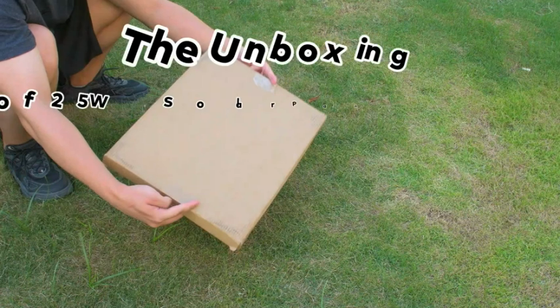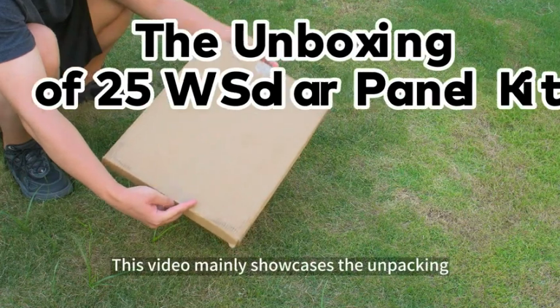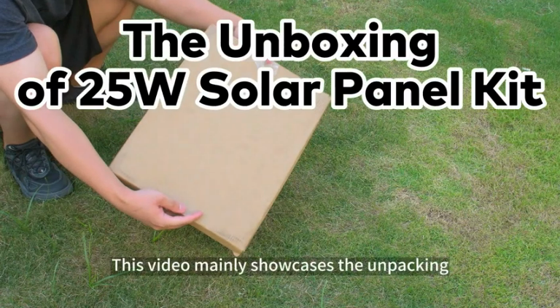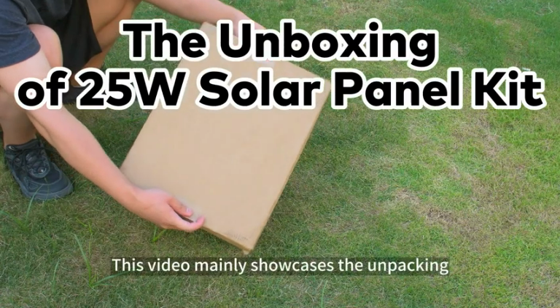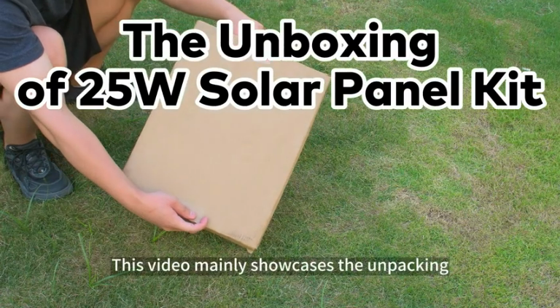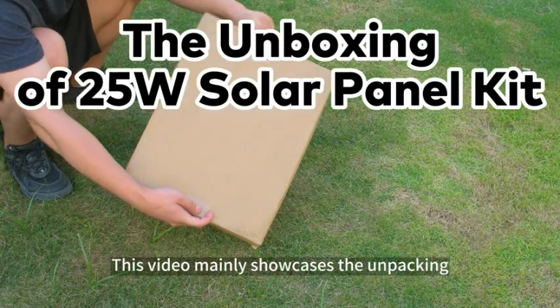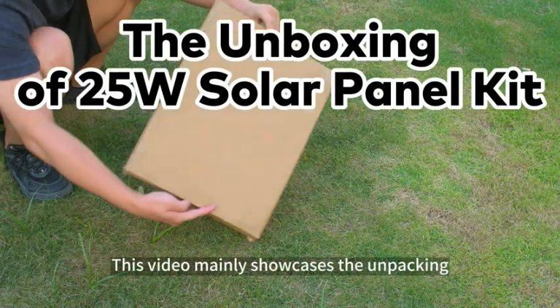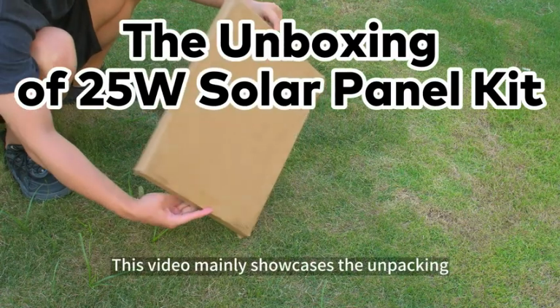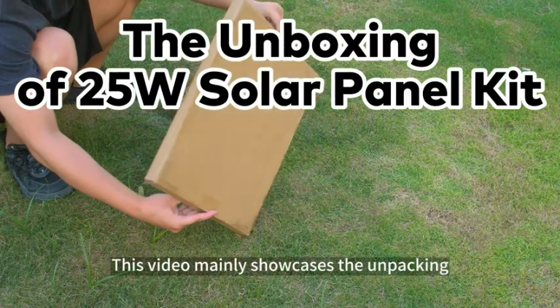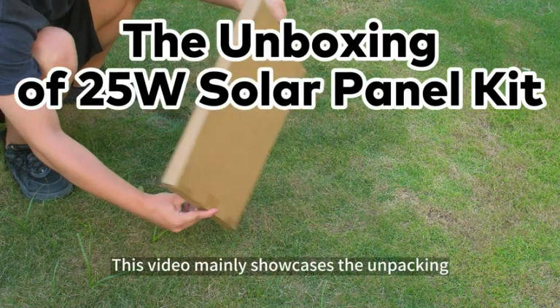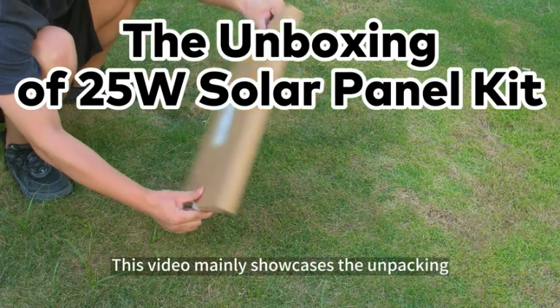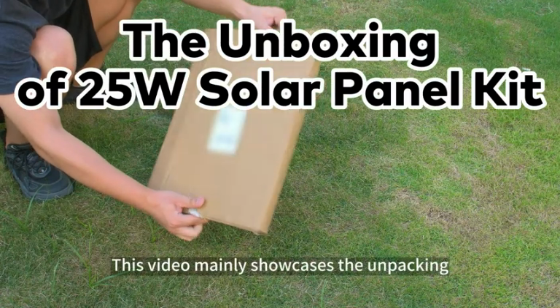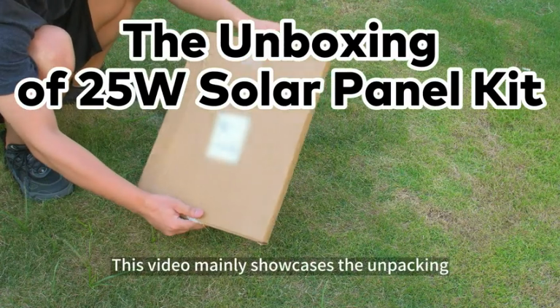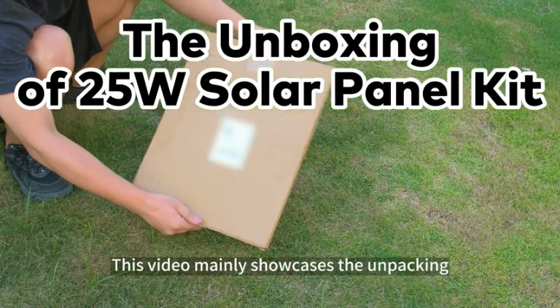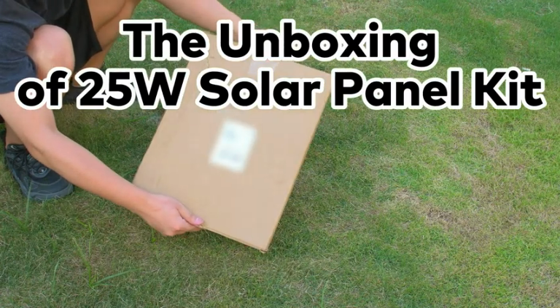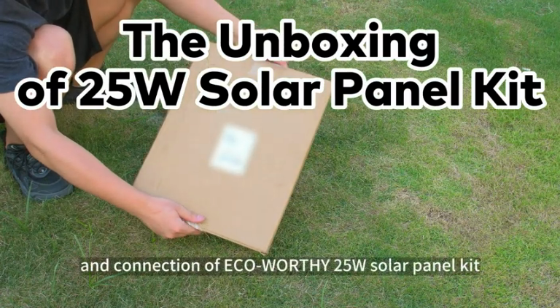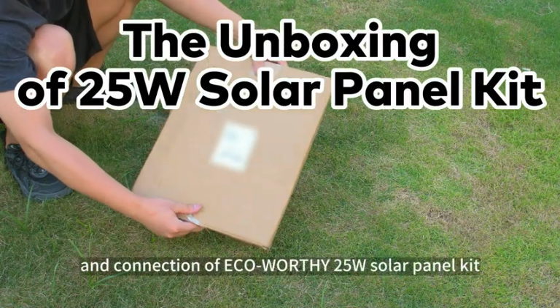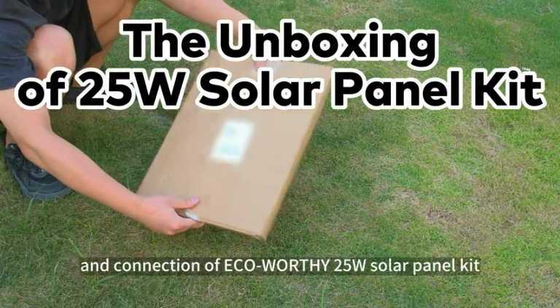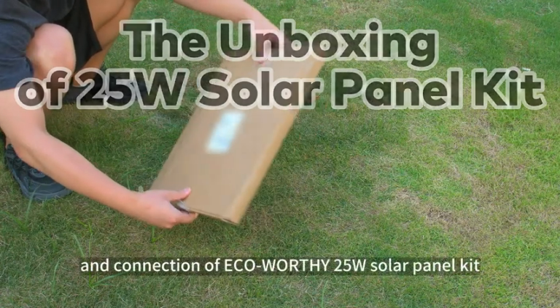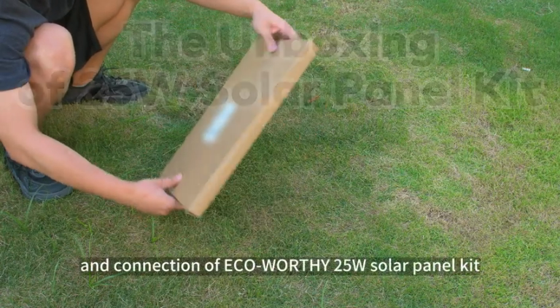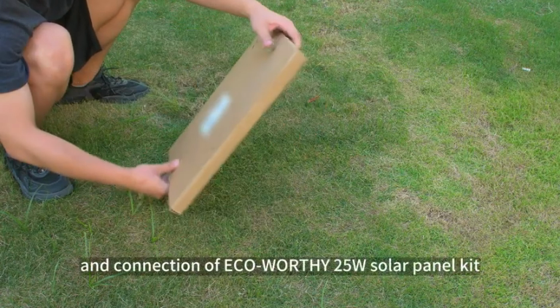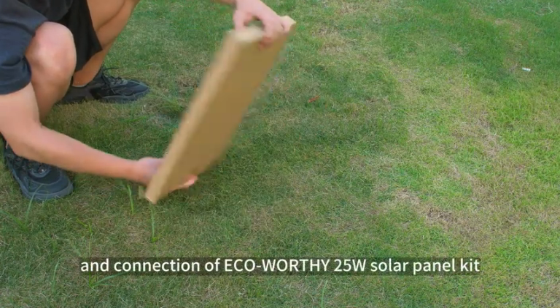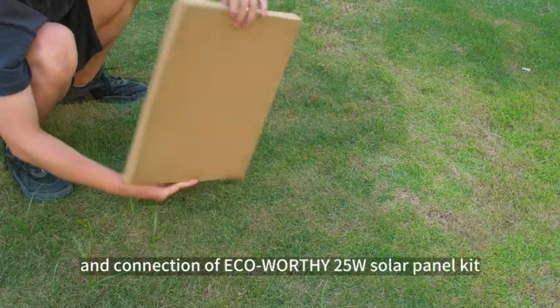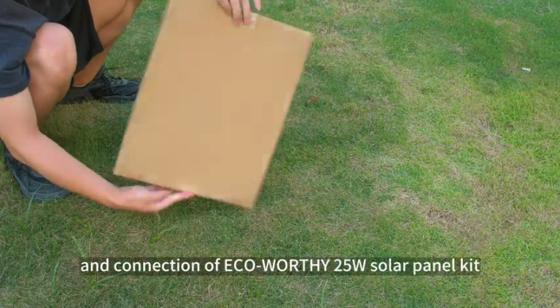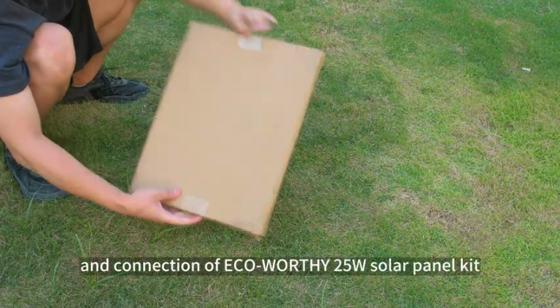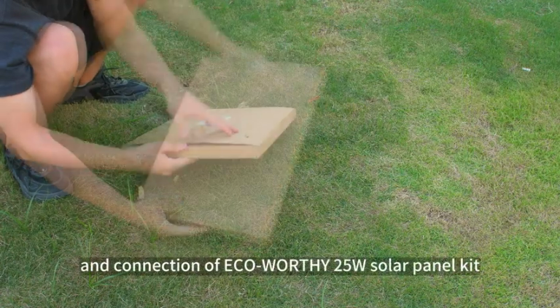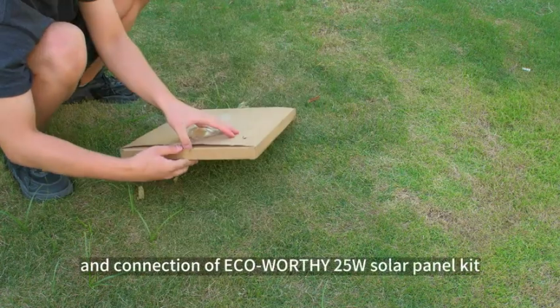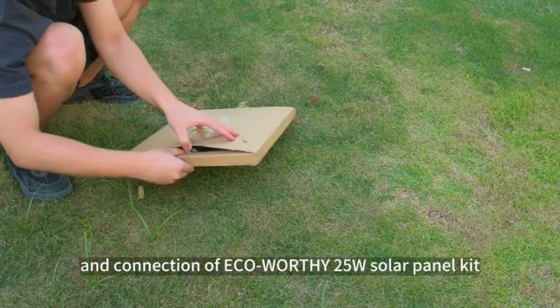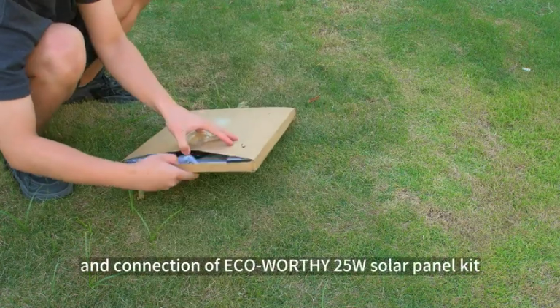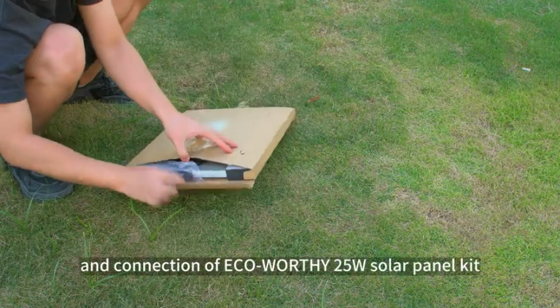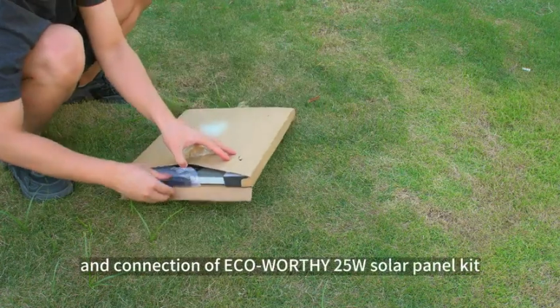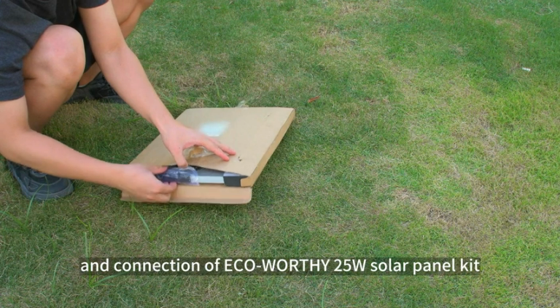This video mainly showcases the unpacking and connection of EcoWari the 25W solar panel kit.